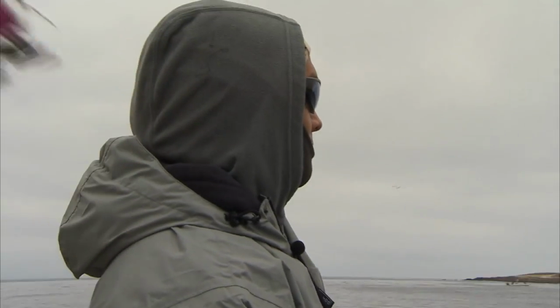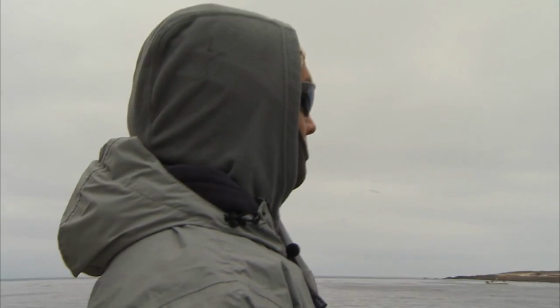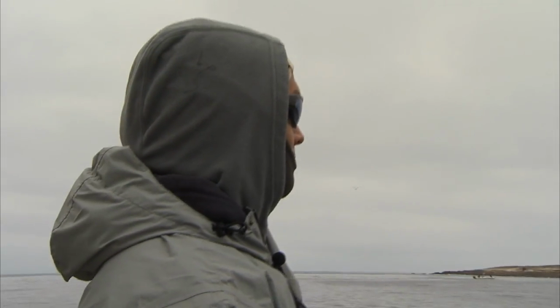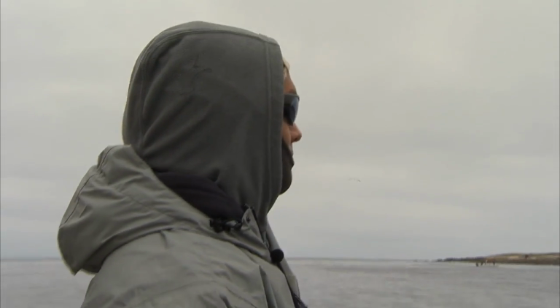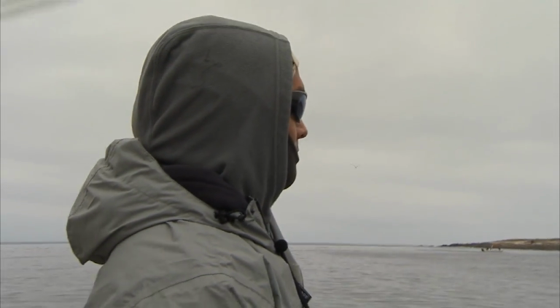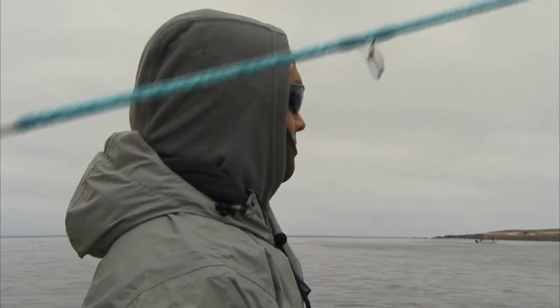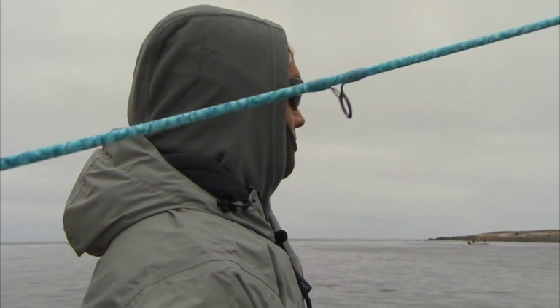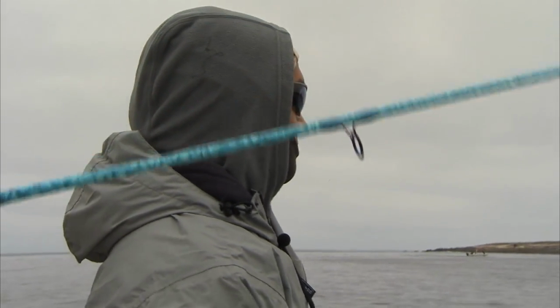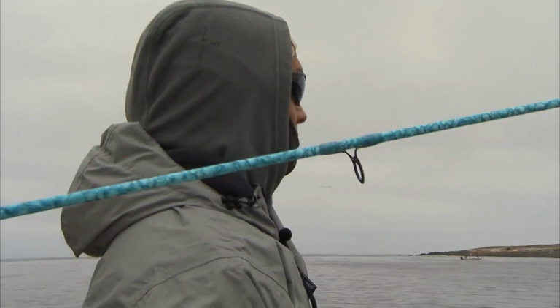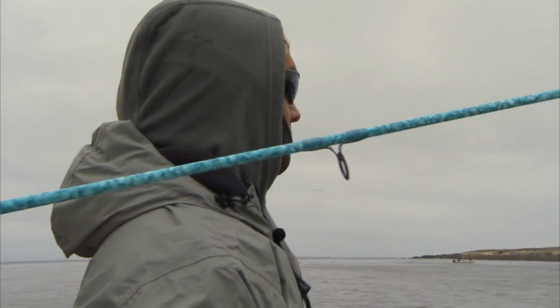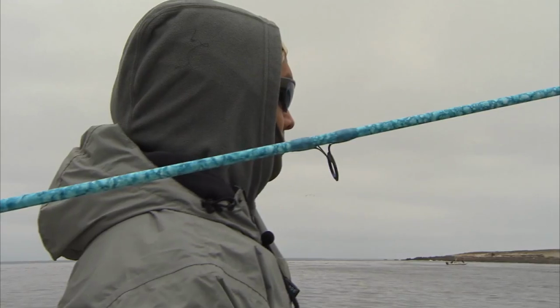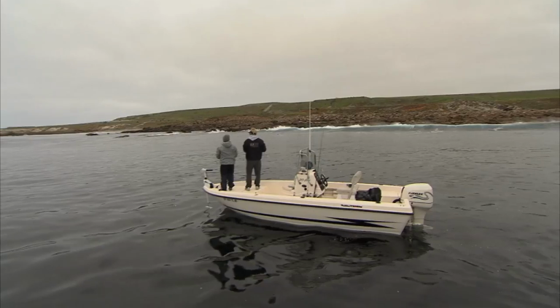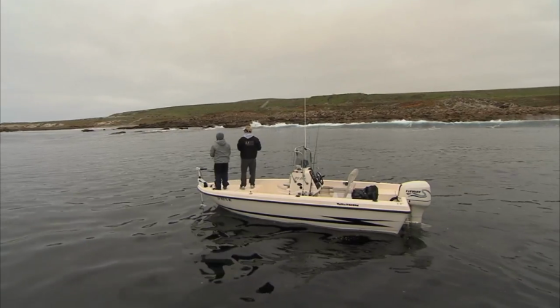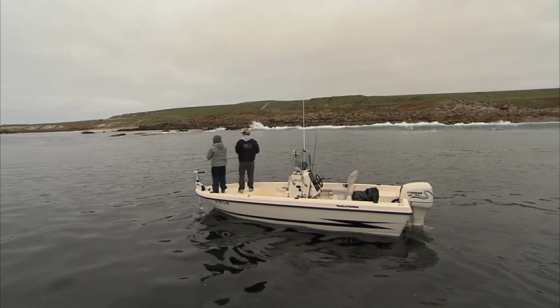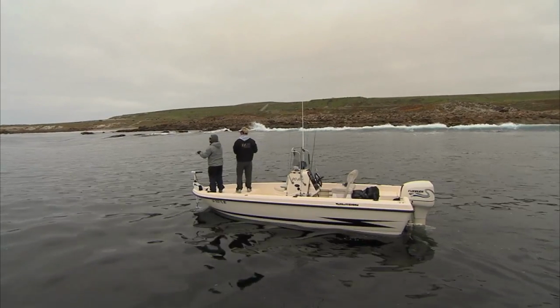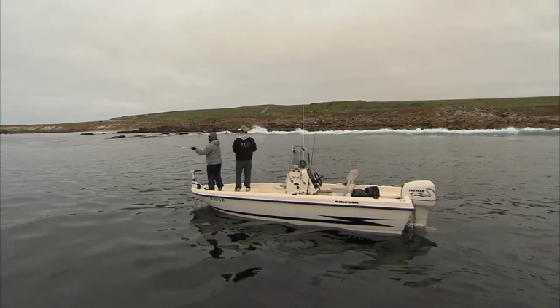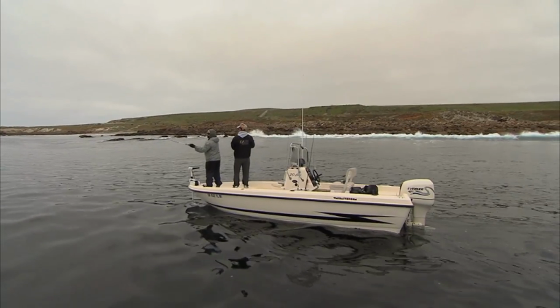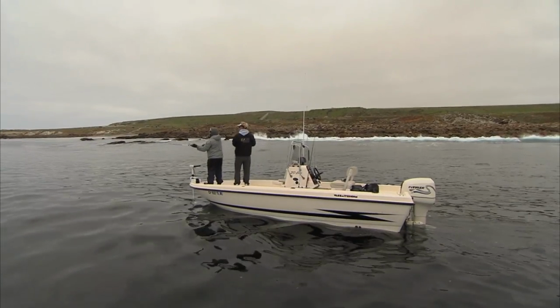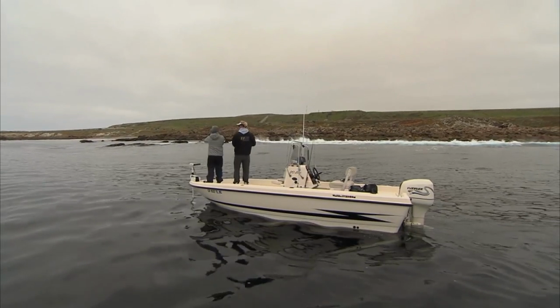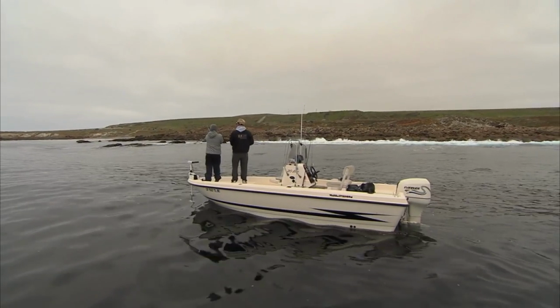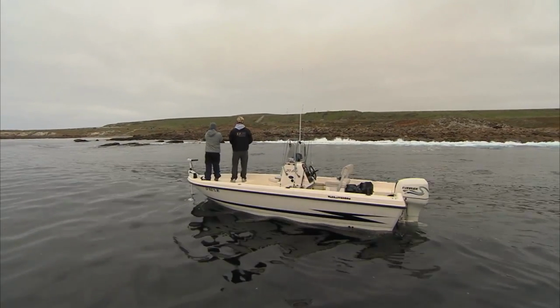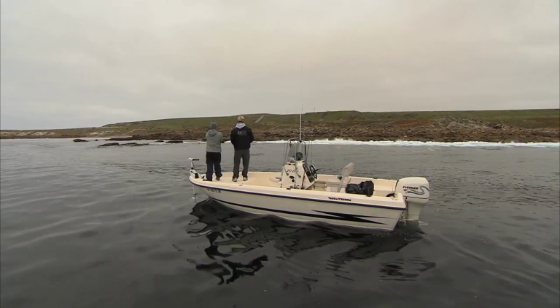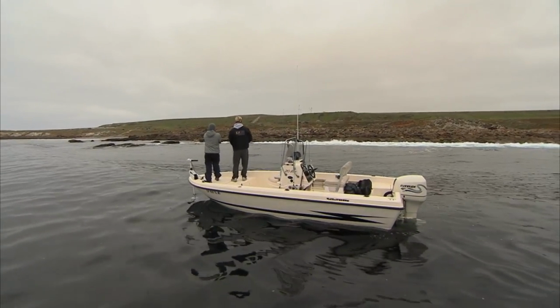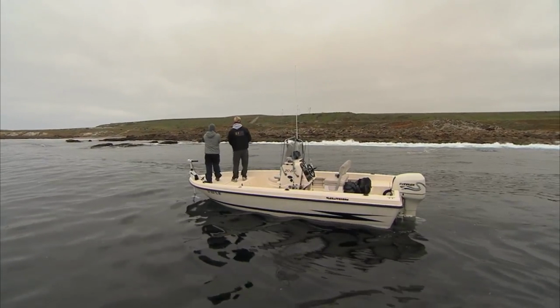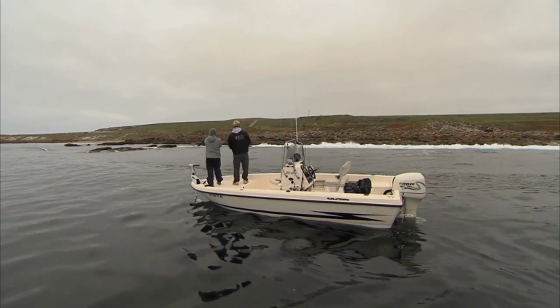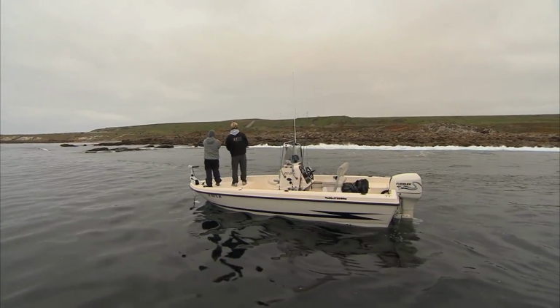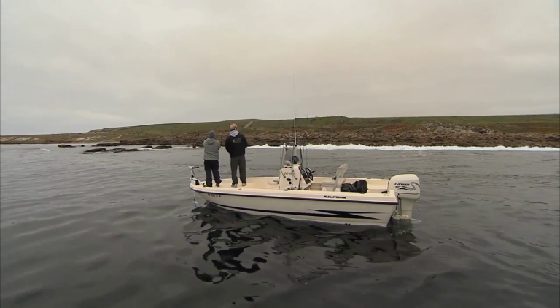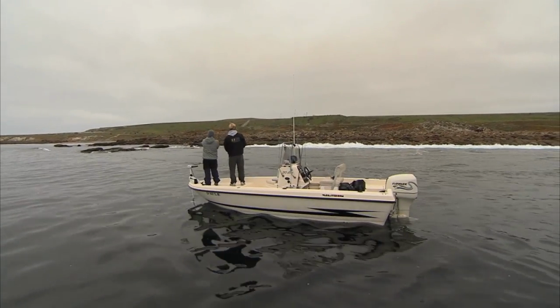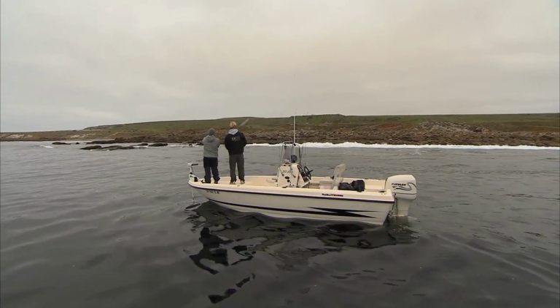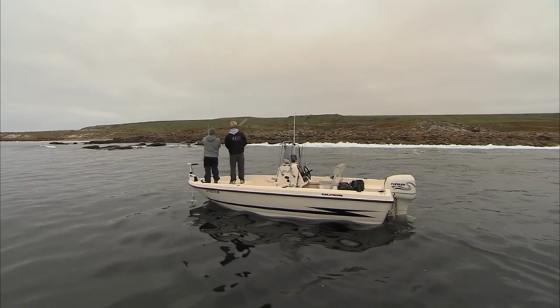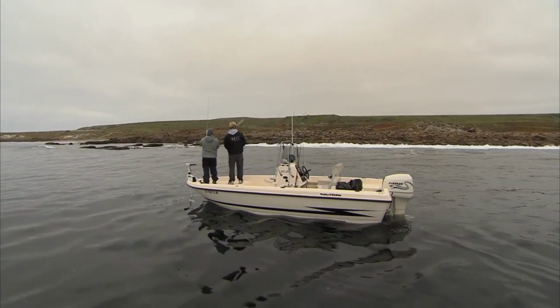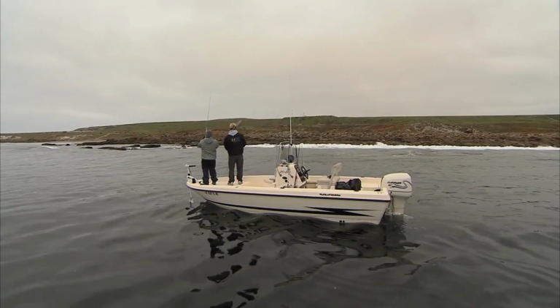You got to pay to play at San Clemente Island. Wouldn't want to be another 30 feet in there. Look at all the boilers.